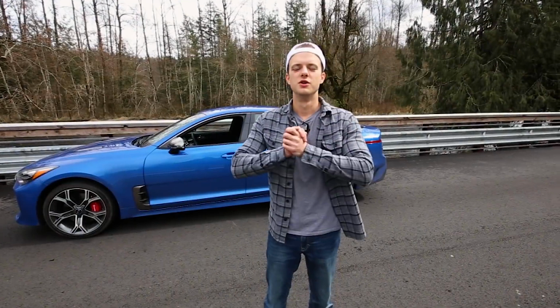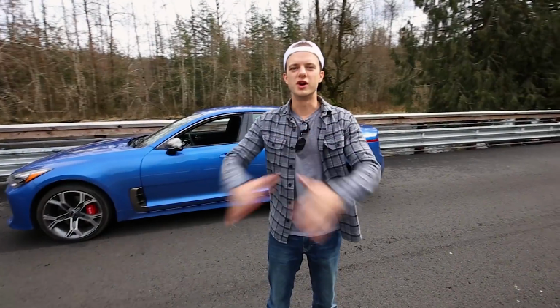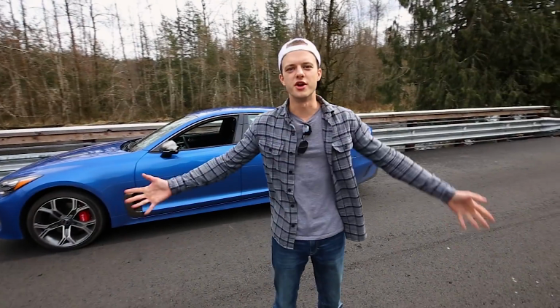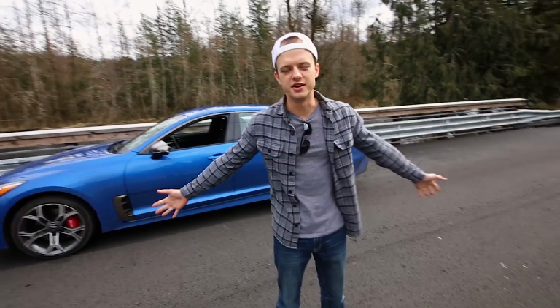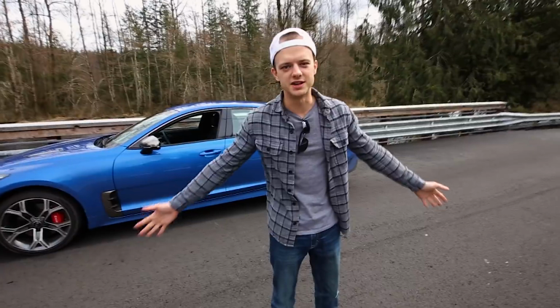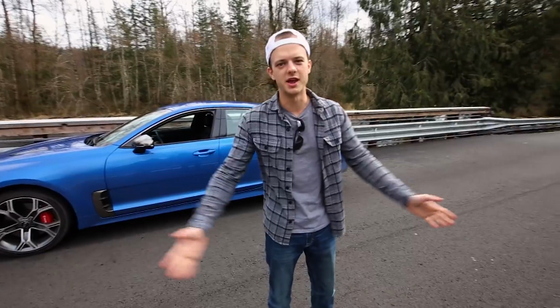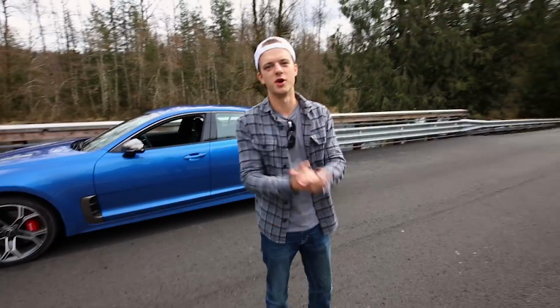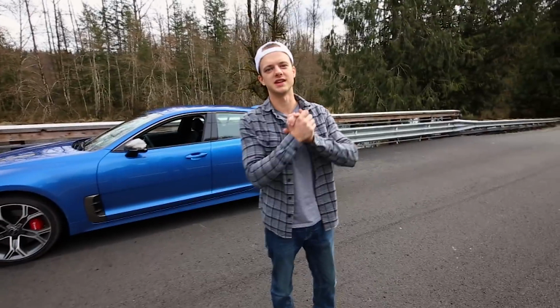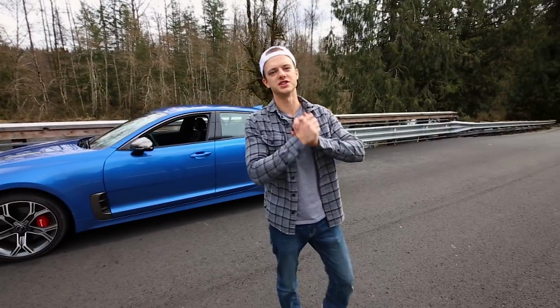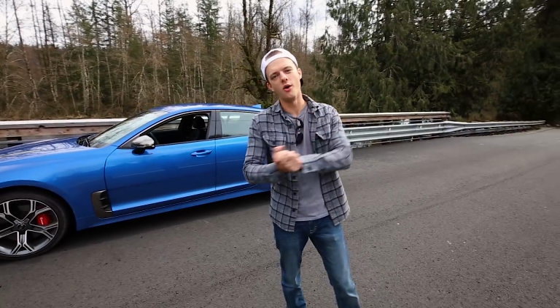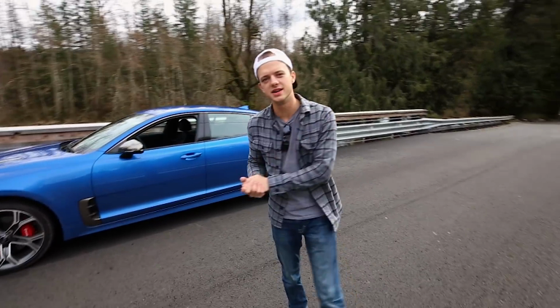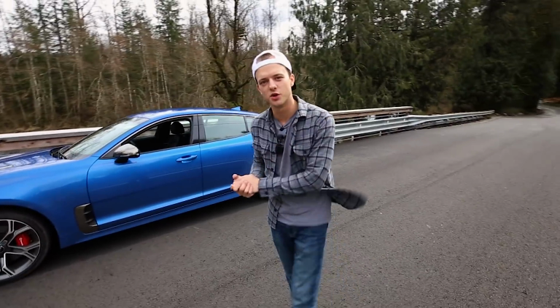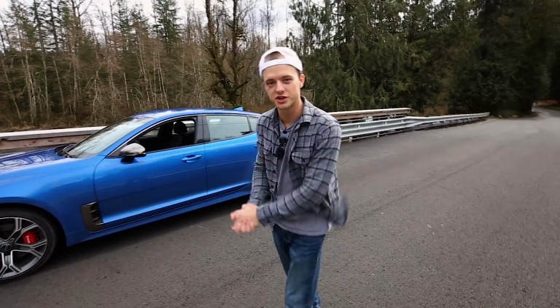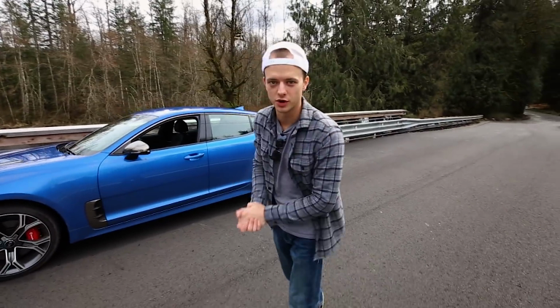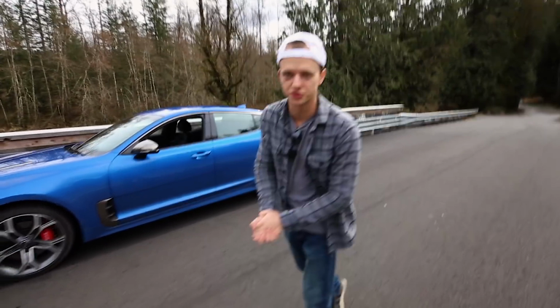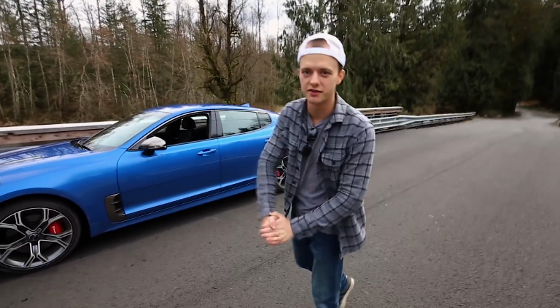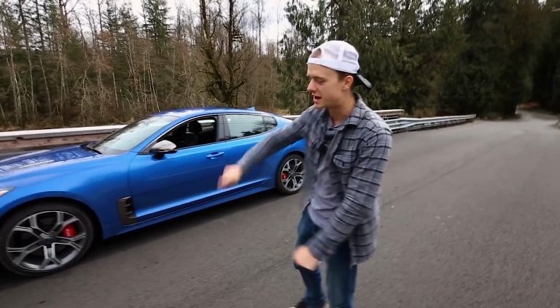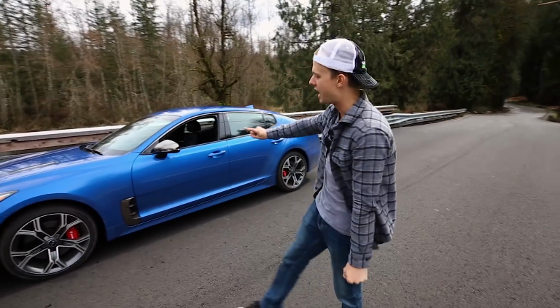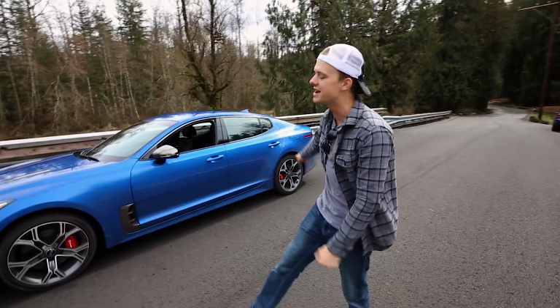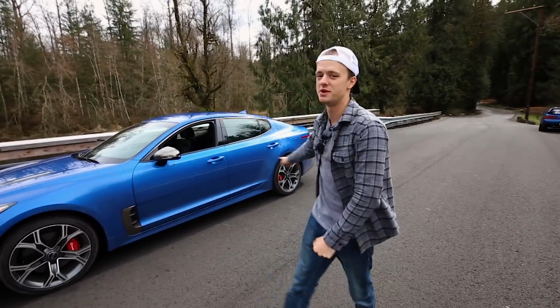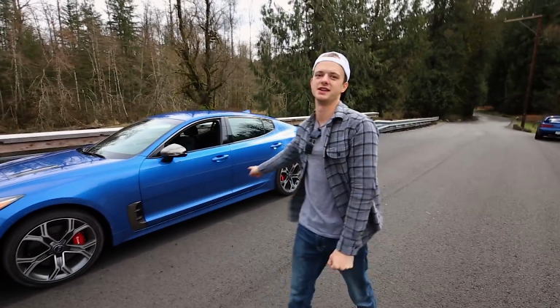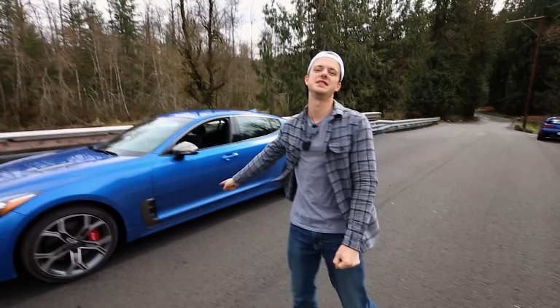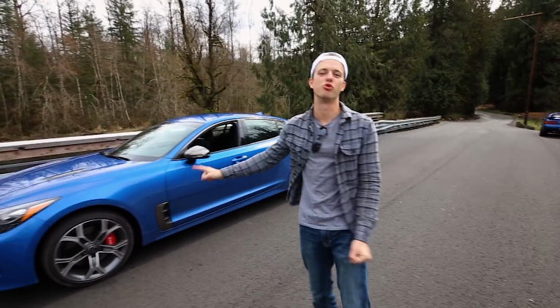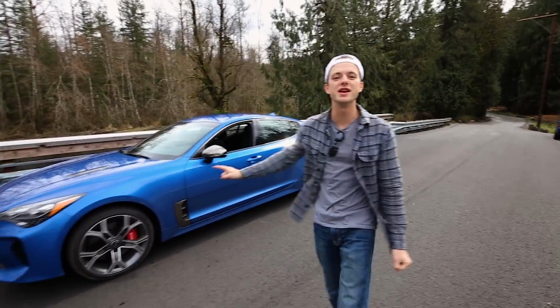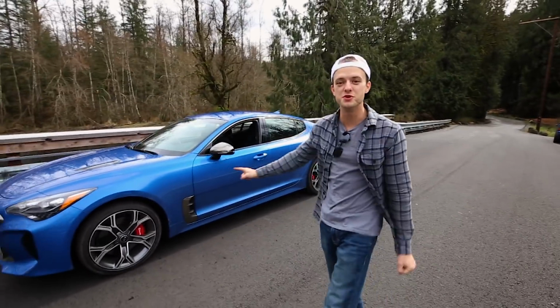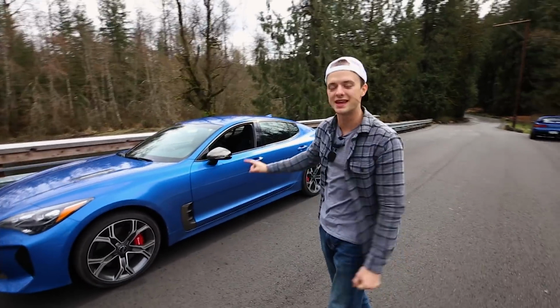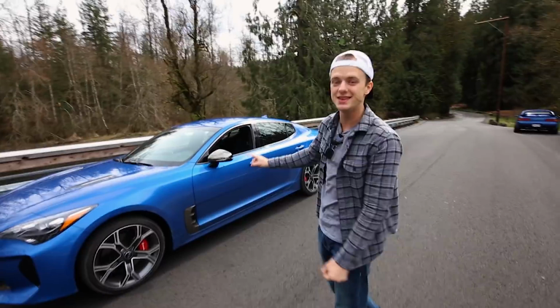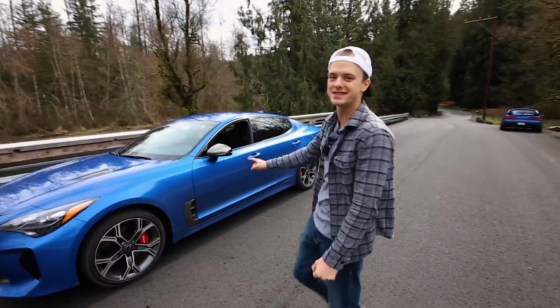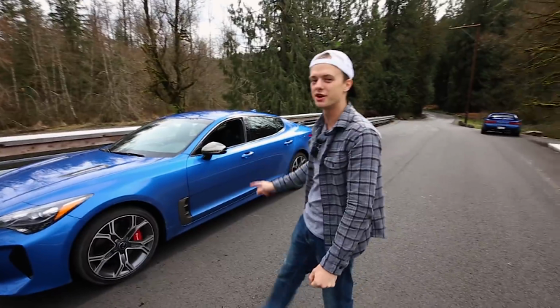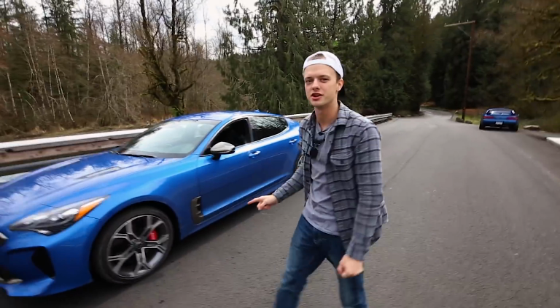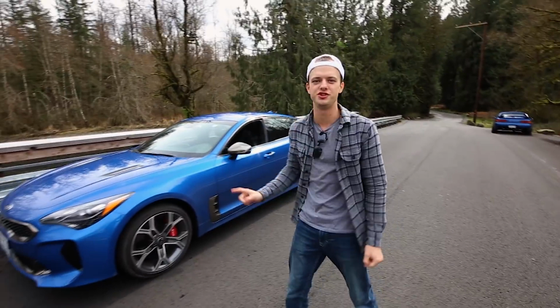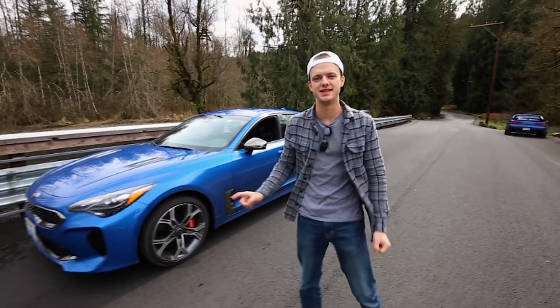What is going on you guys? My name is Marcus. As always, you're watching Roads and Traveled, and behind me is the brand new Kia Stinger GT.